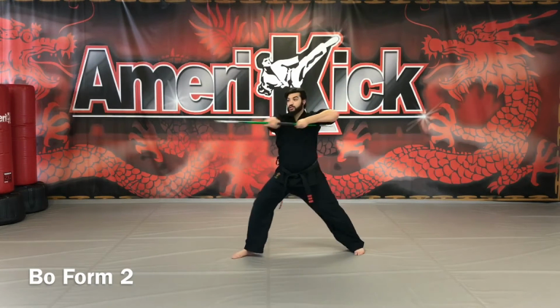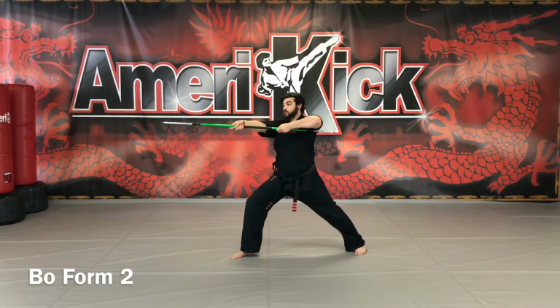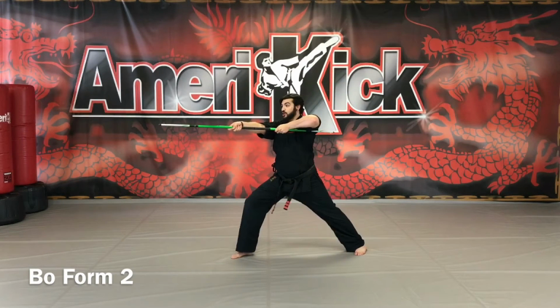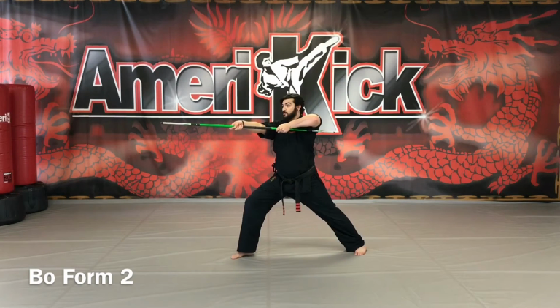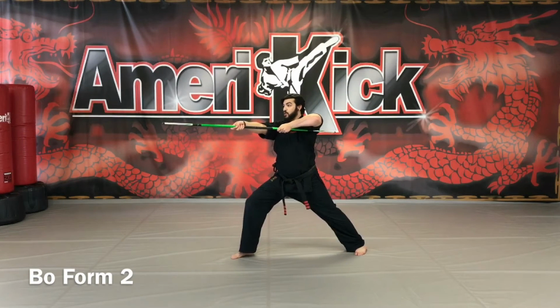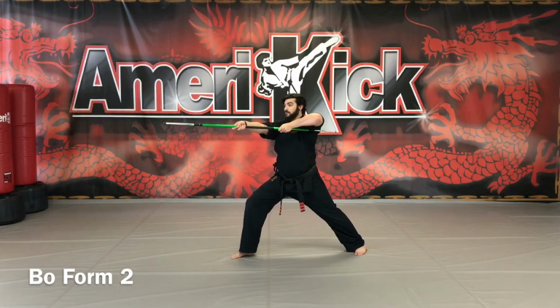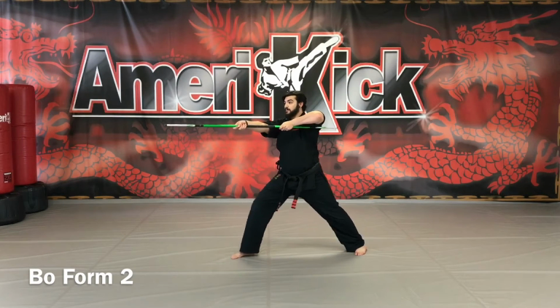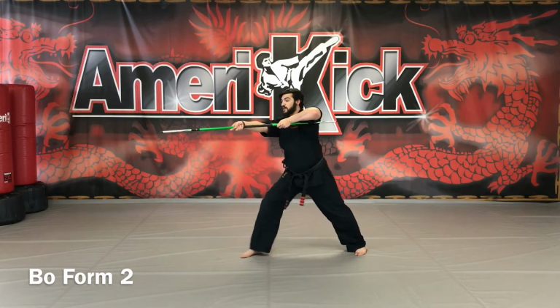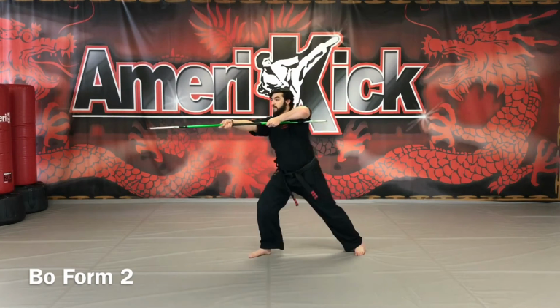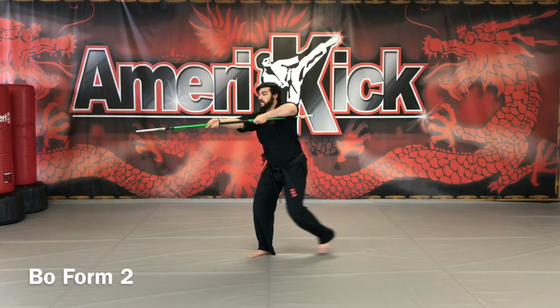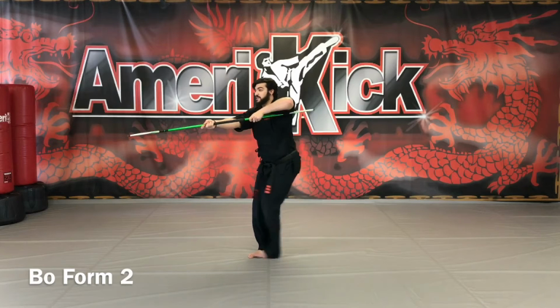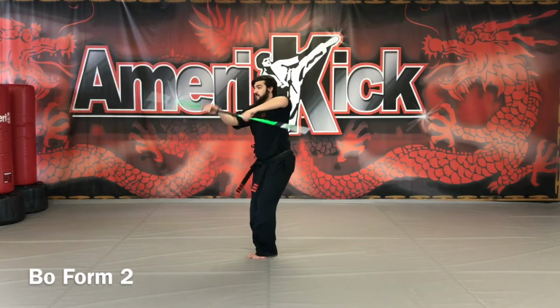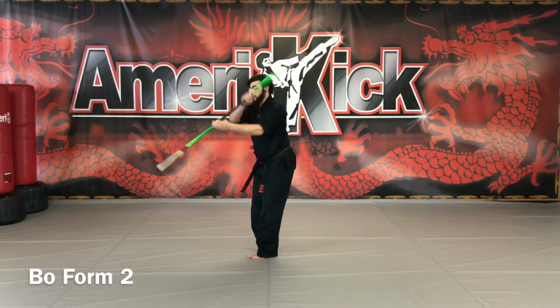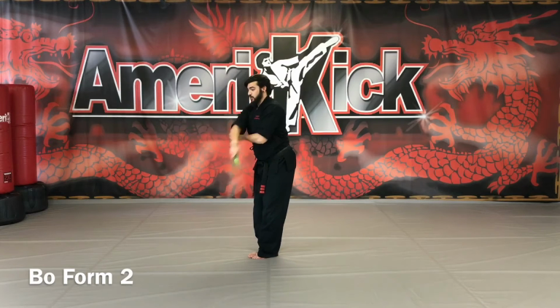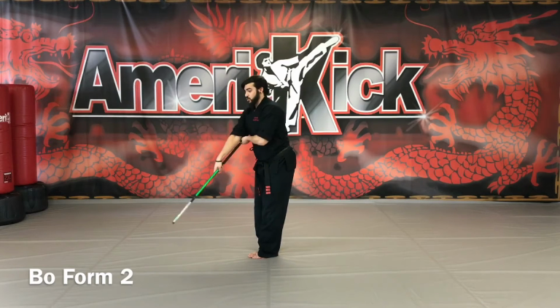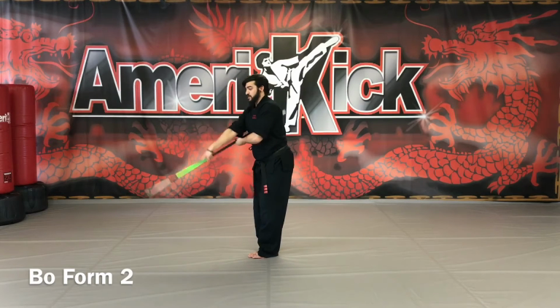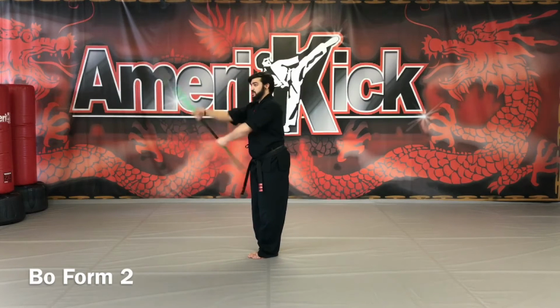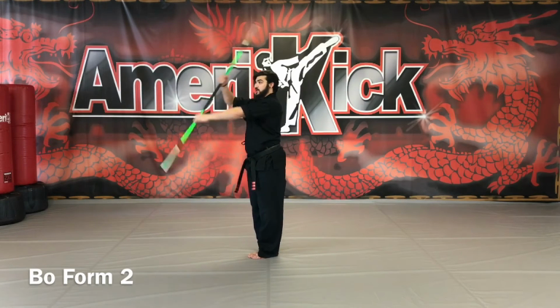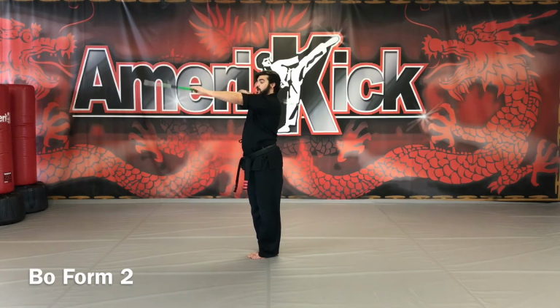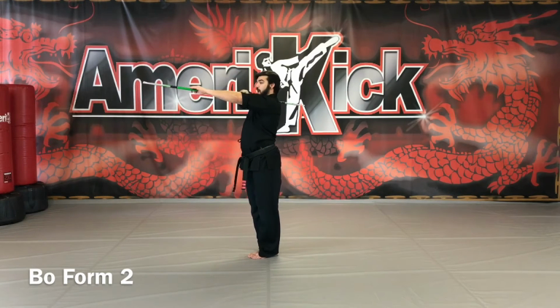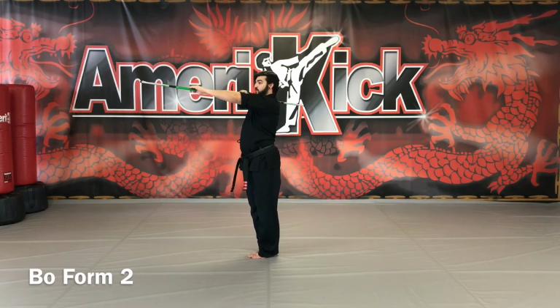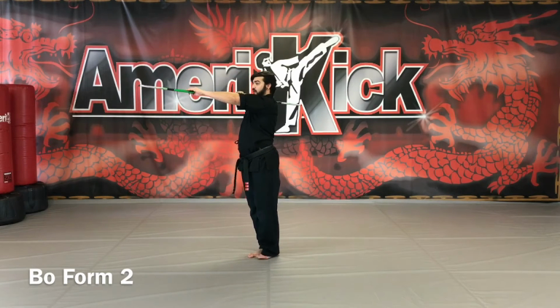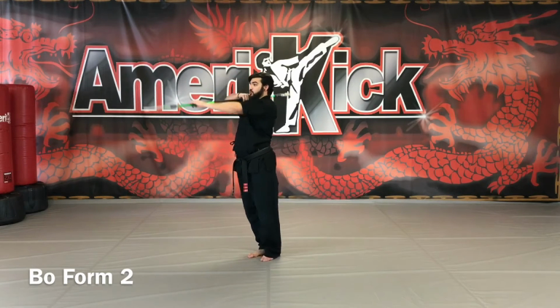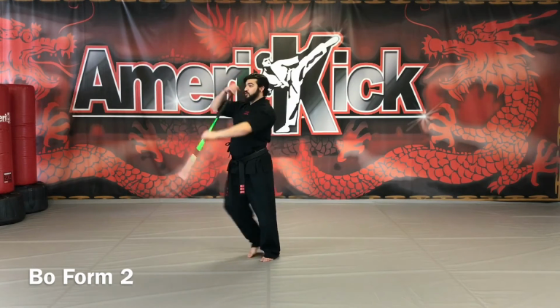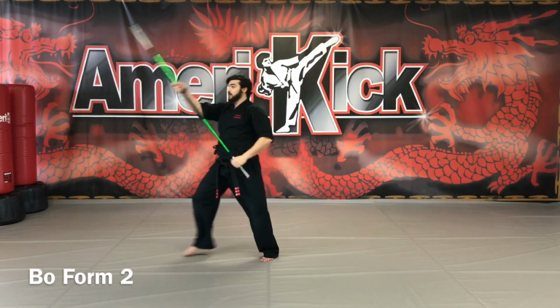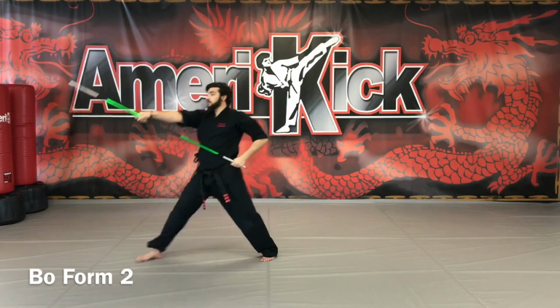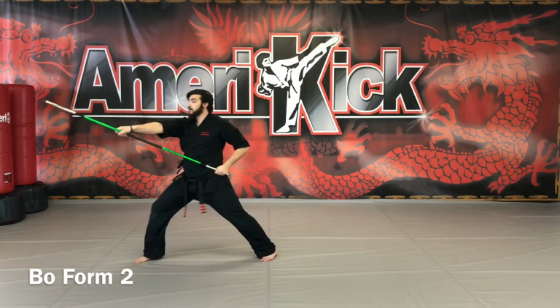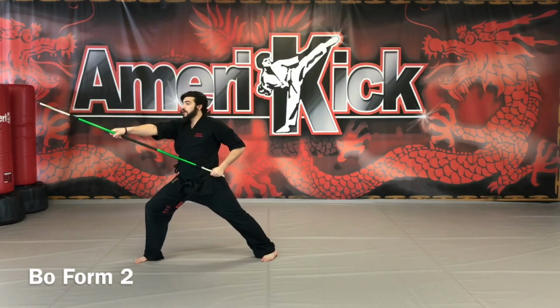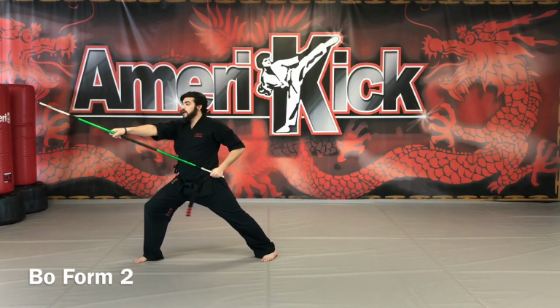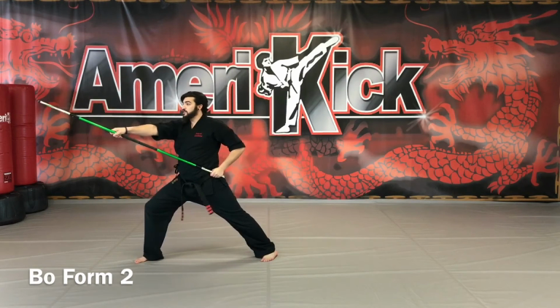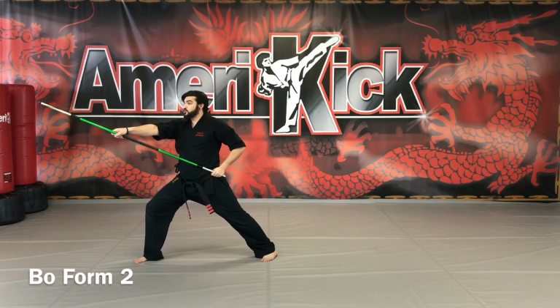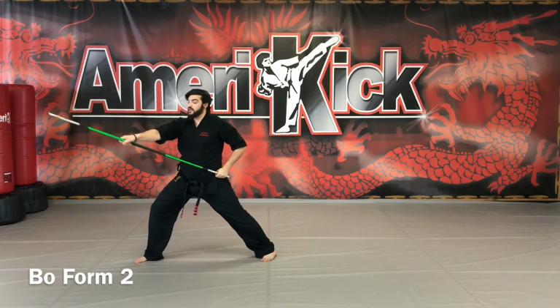Turn and point, beat together, twist, up to your right shoulder, and strike.